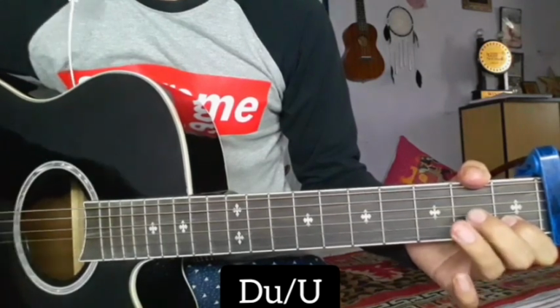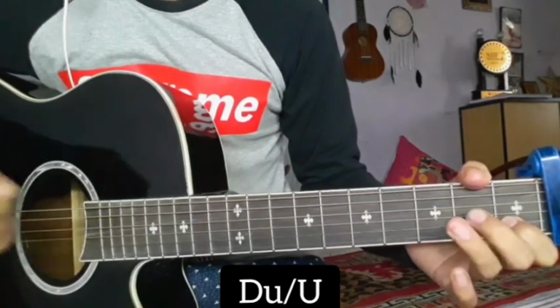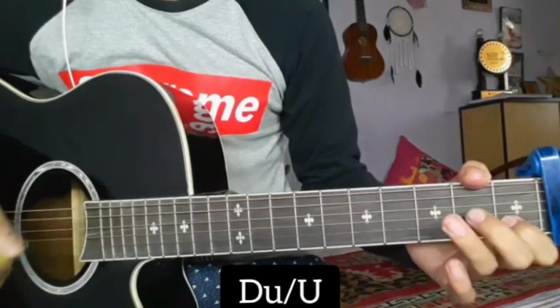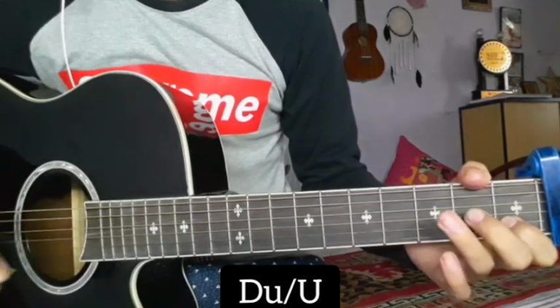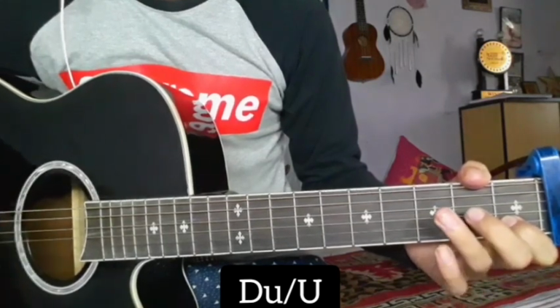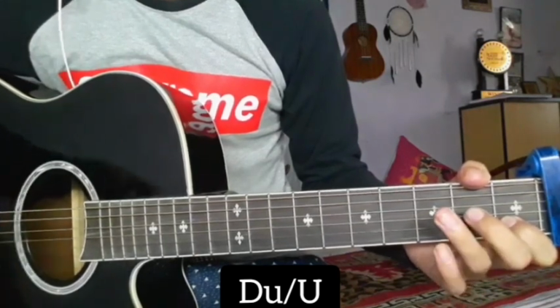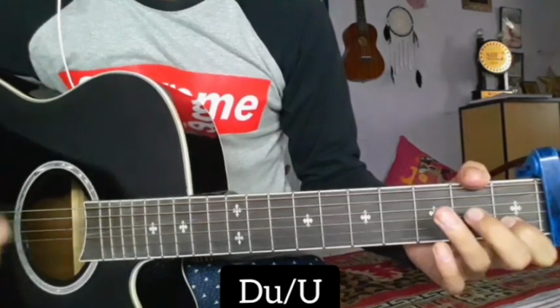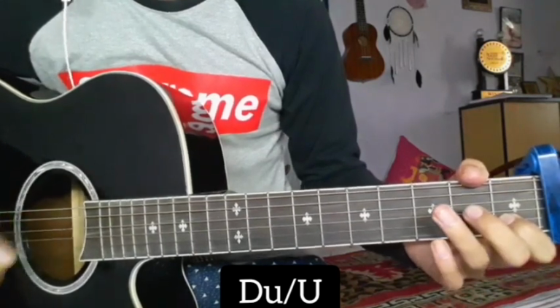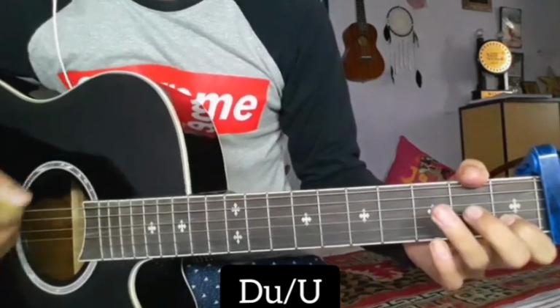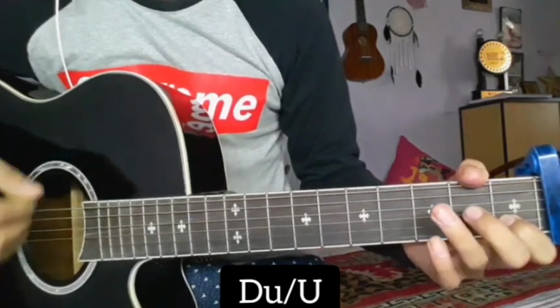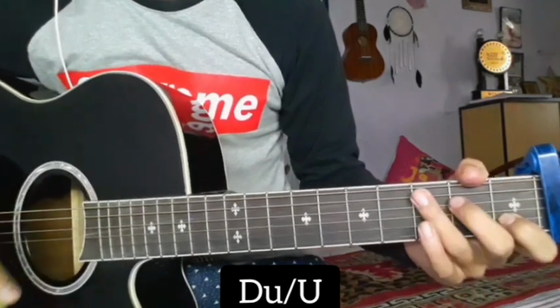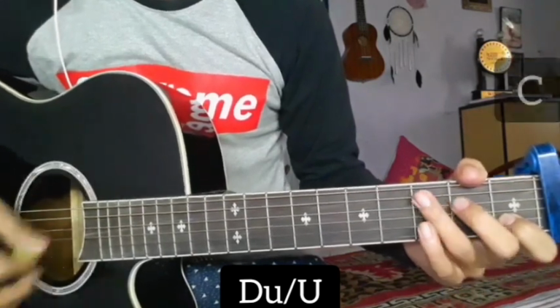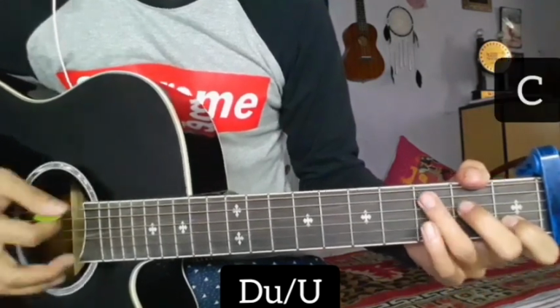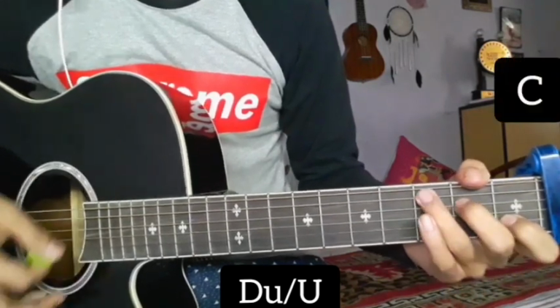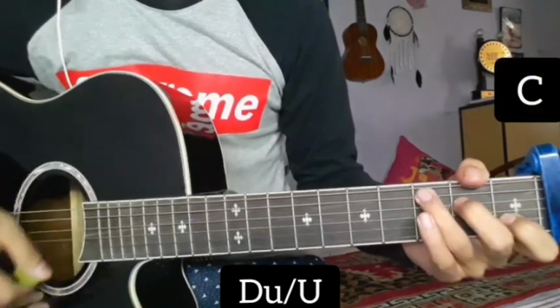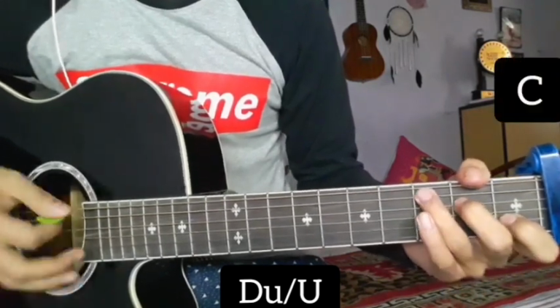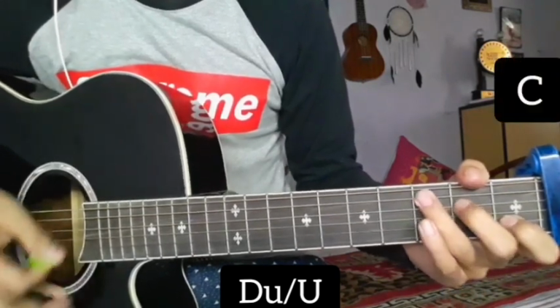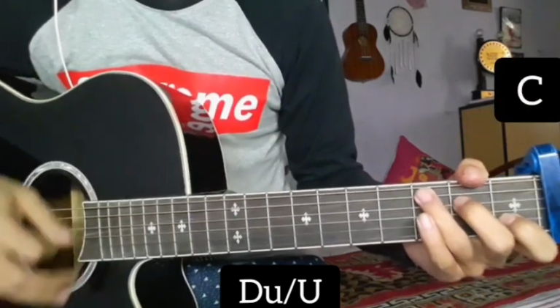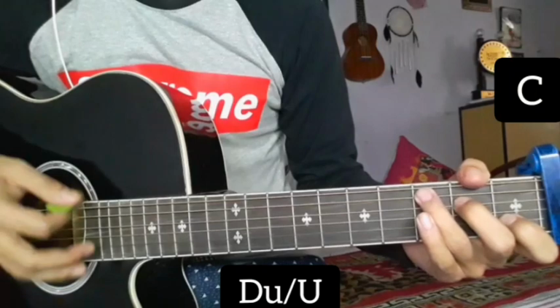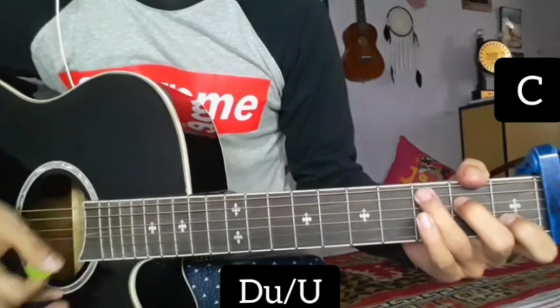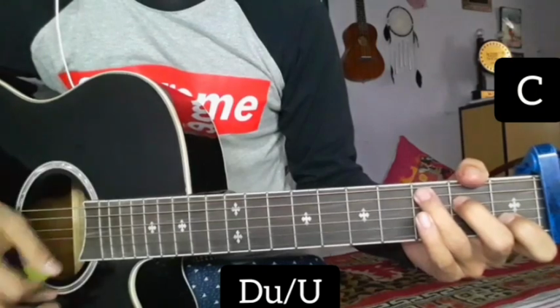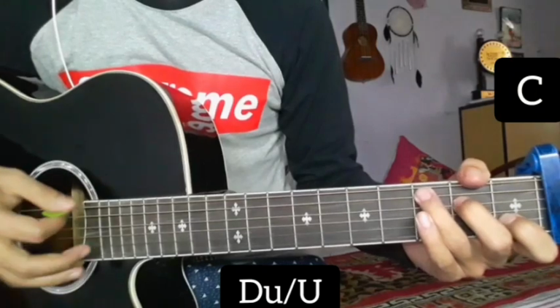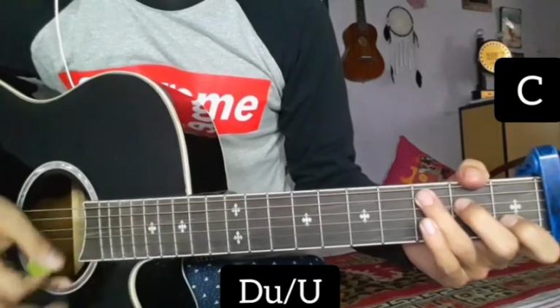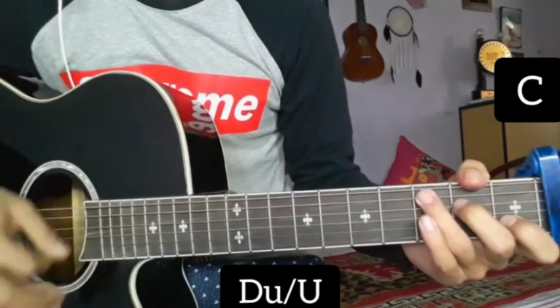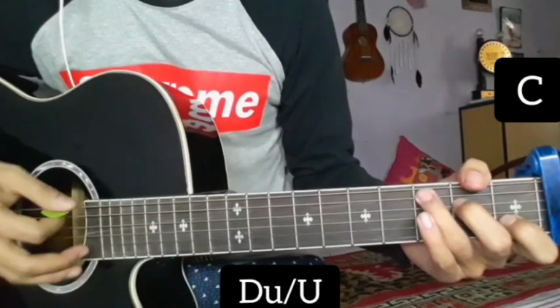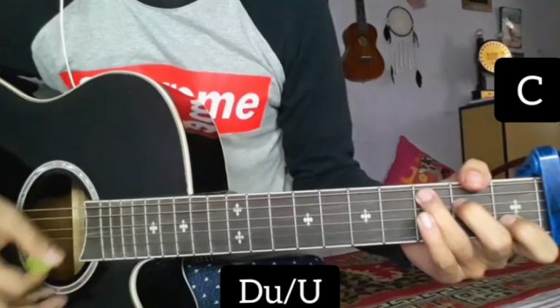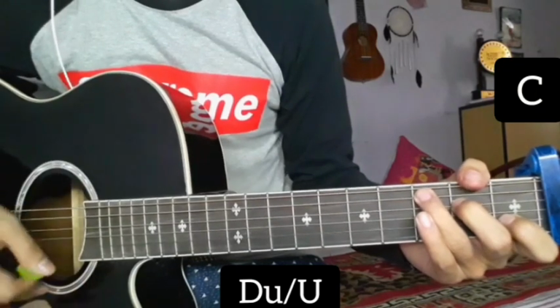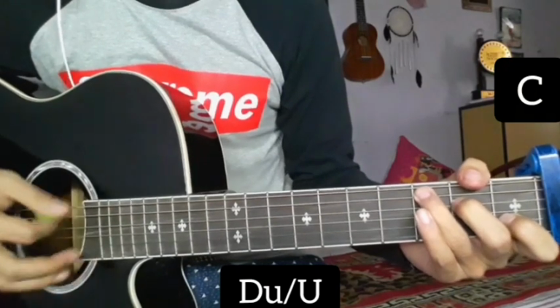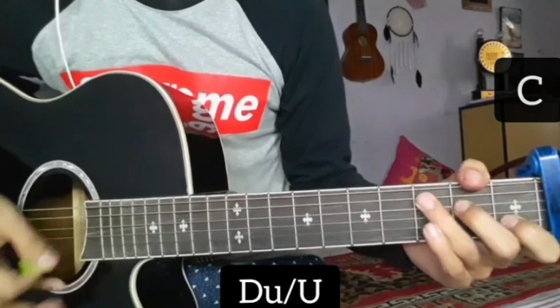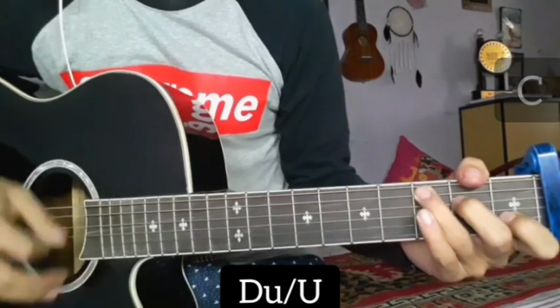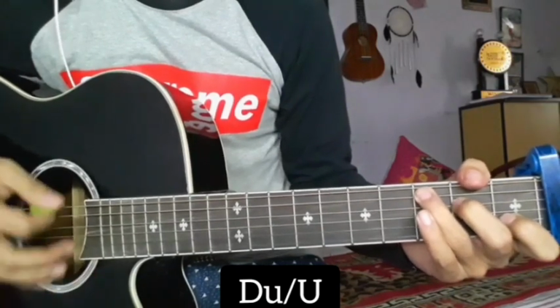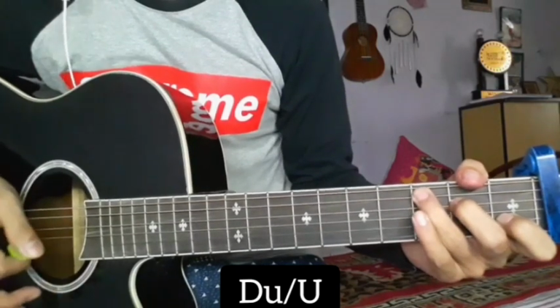This is also used in the second time, so we will start with the second line.